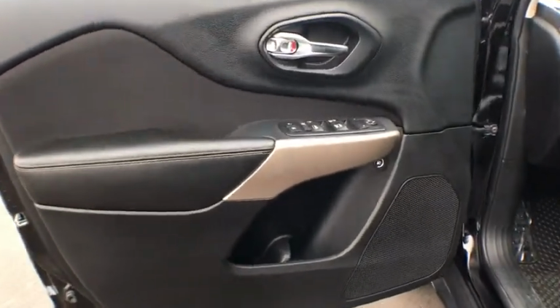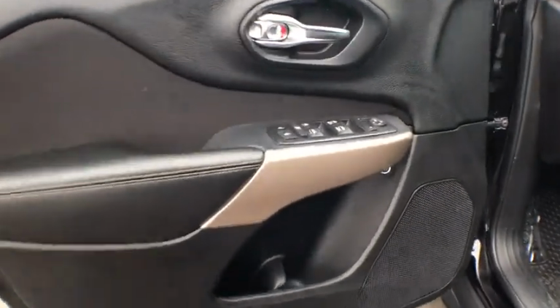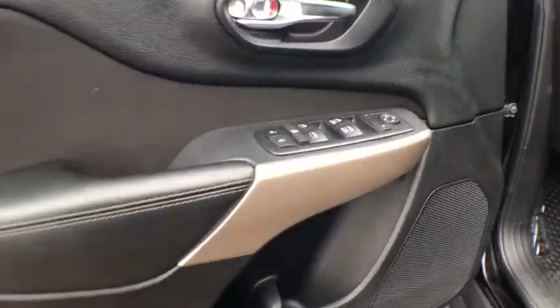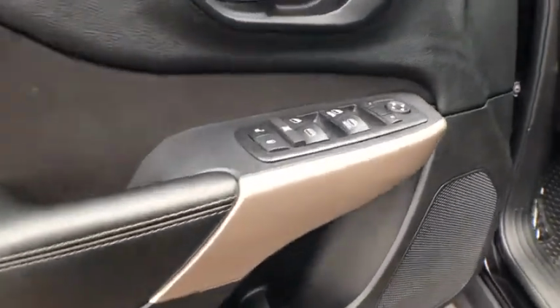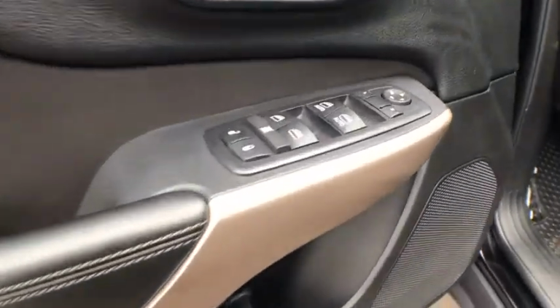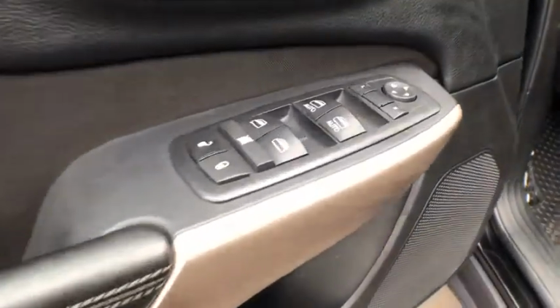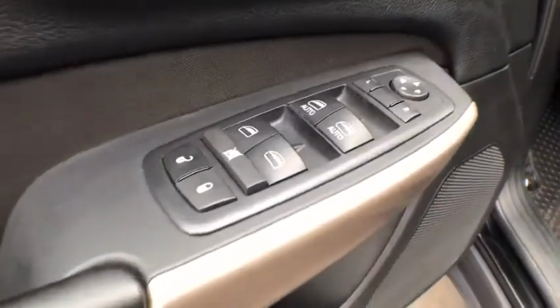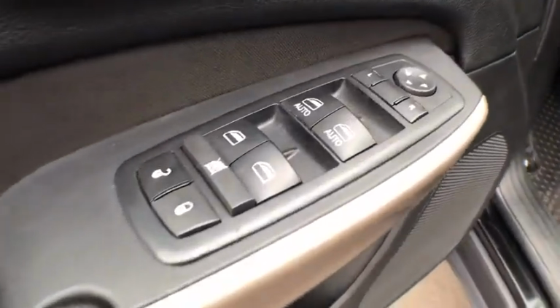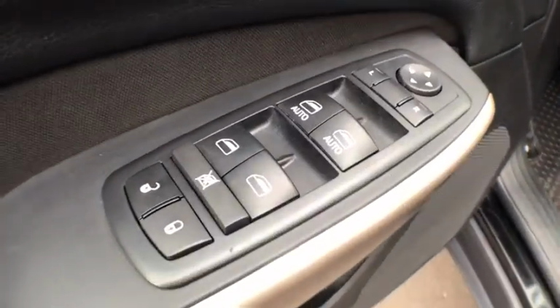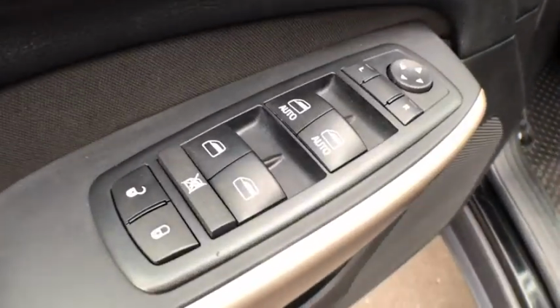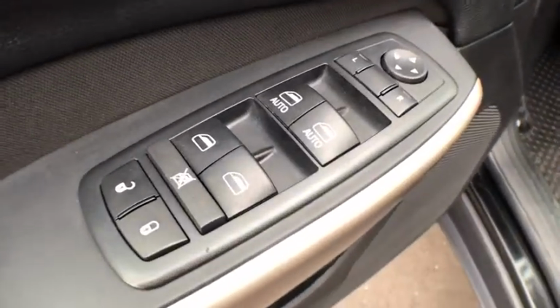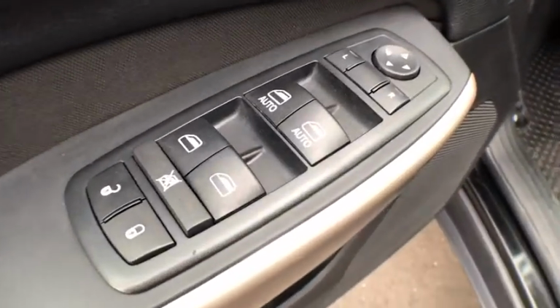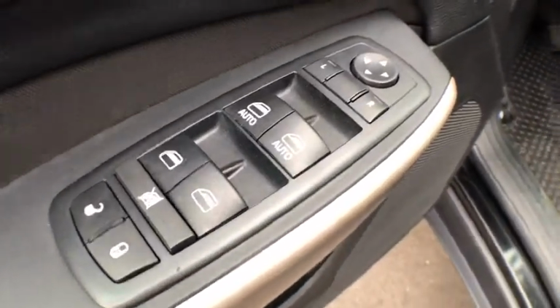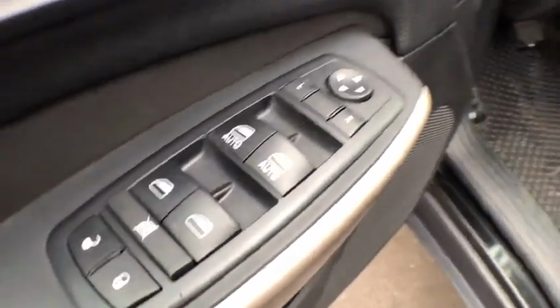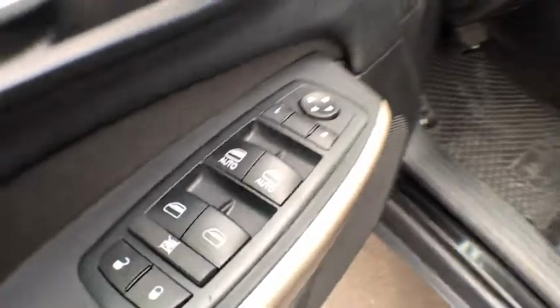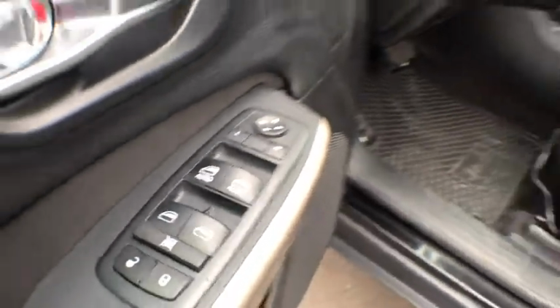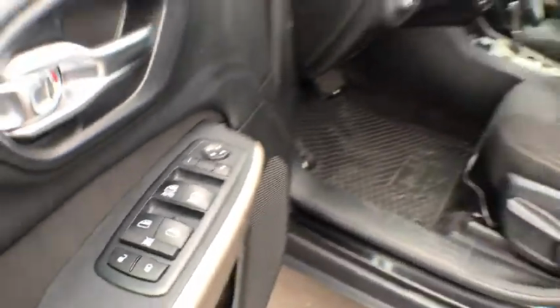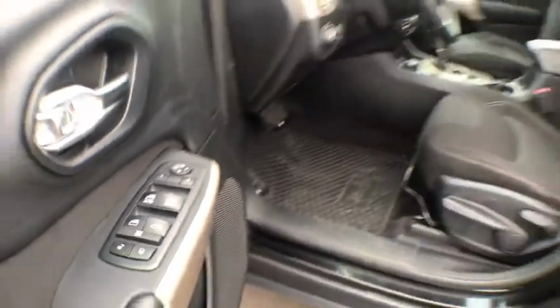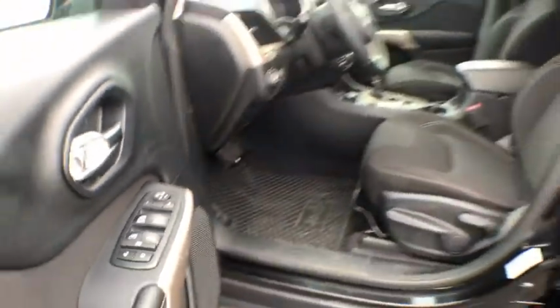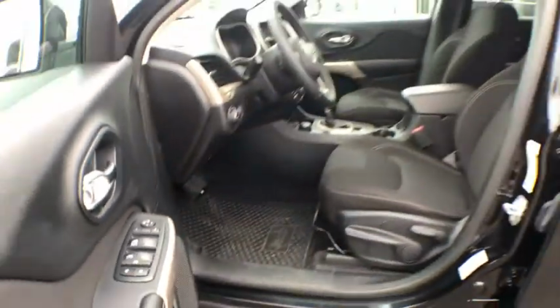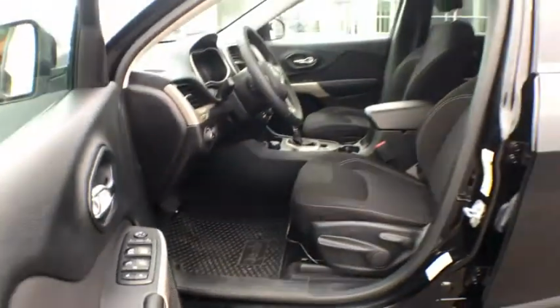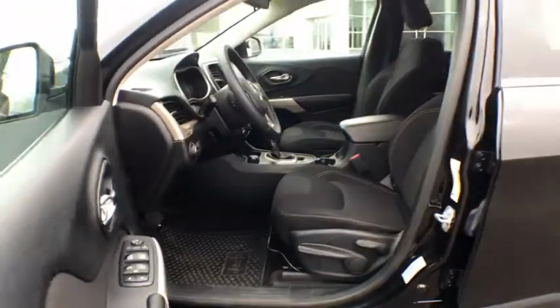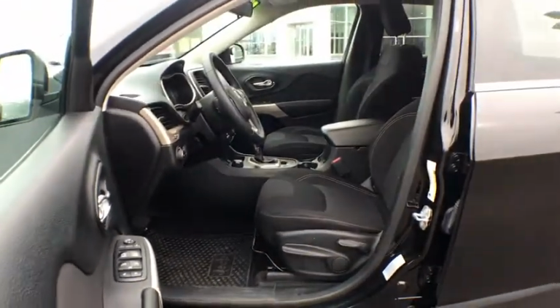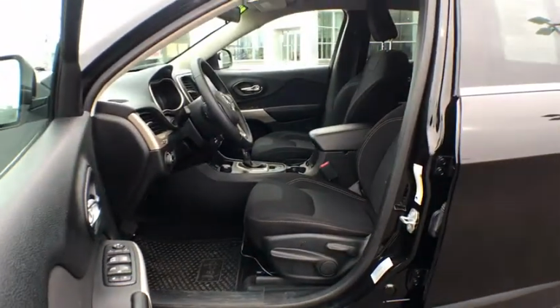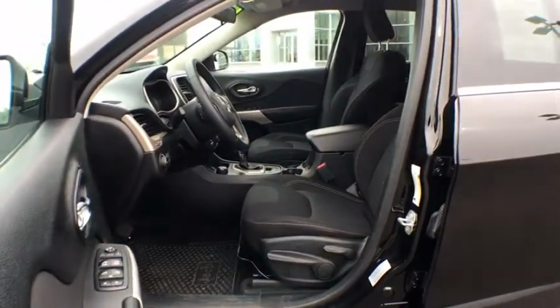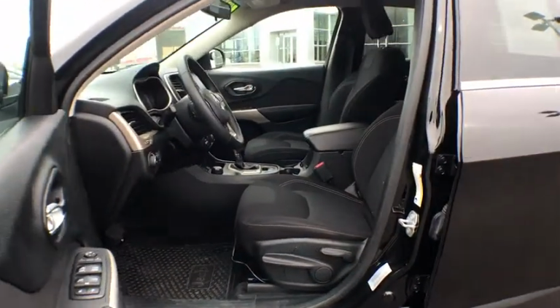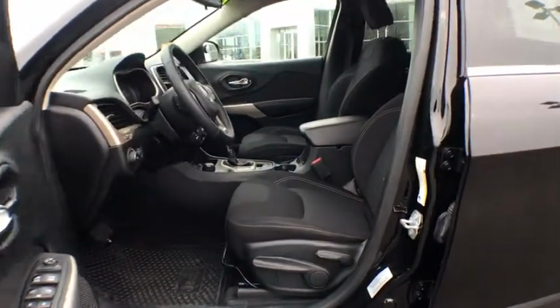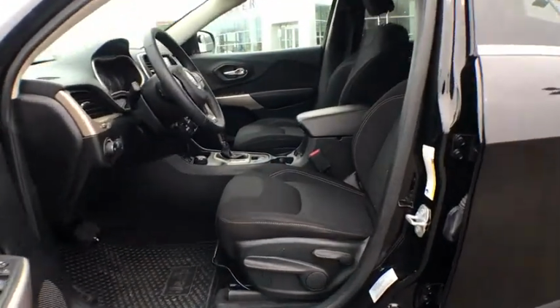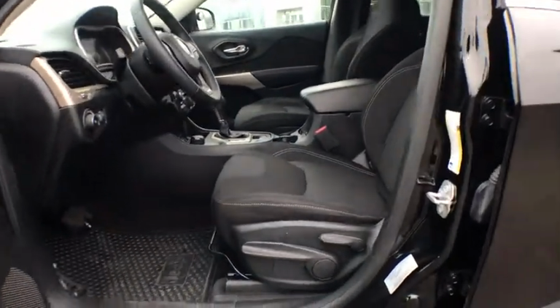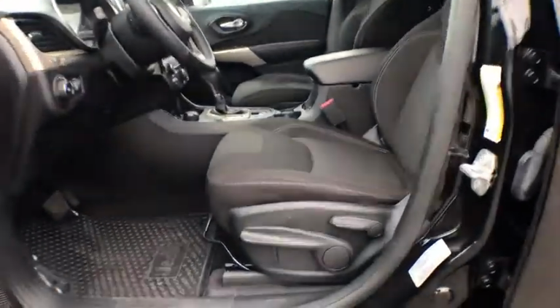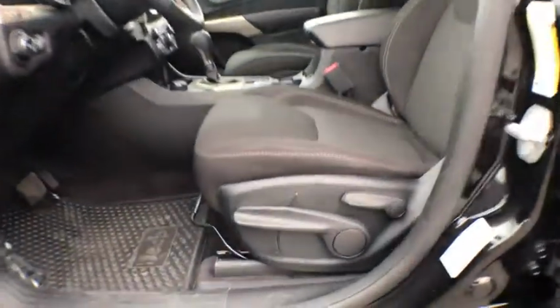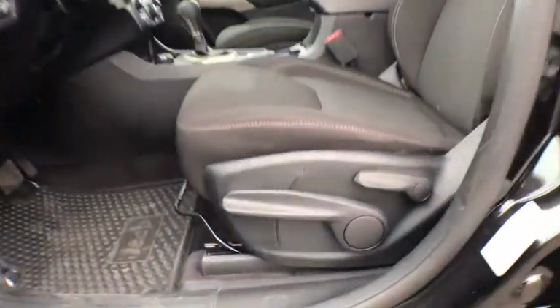Trip computer, heated front seats, remote keyless entry, overhead console, tachometer, panic alarm, brake assist.